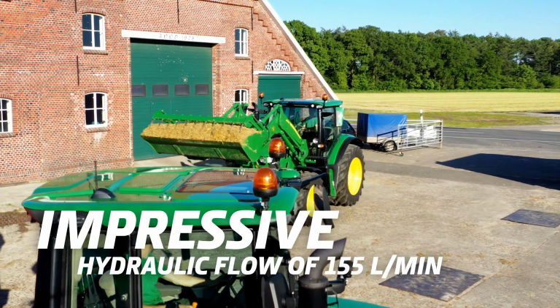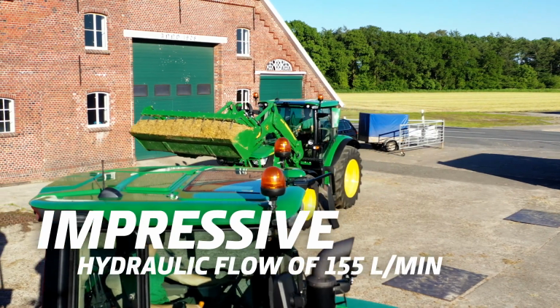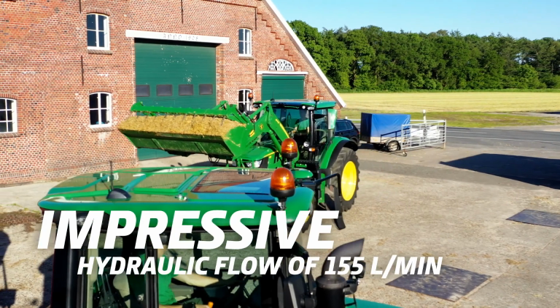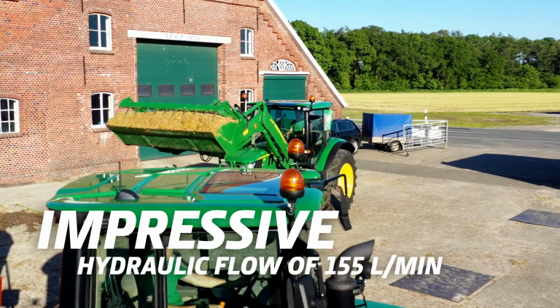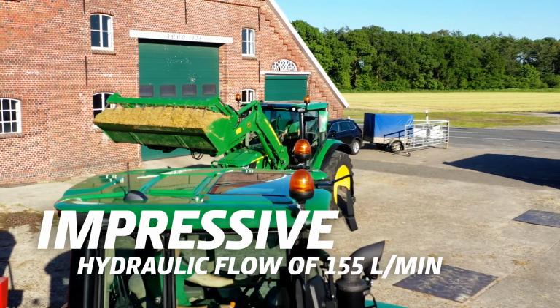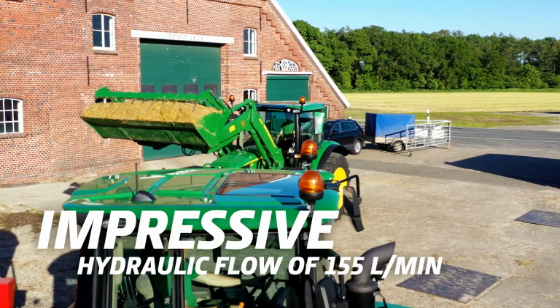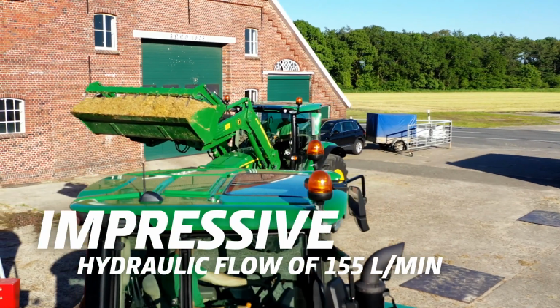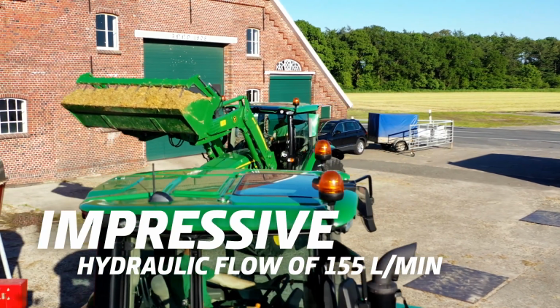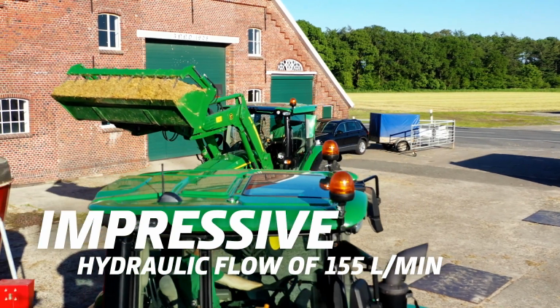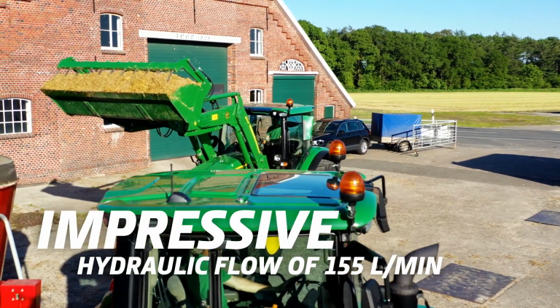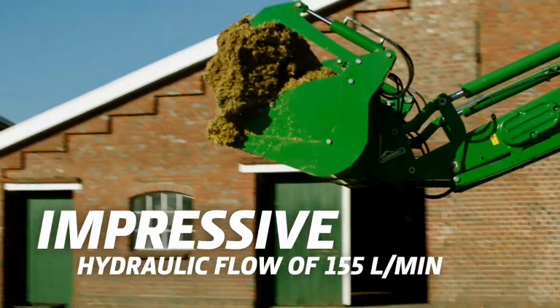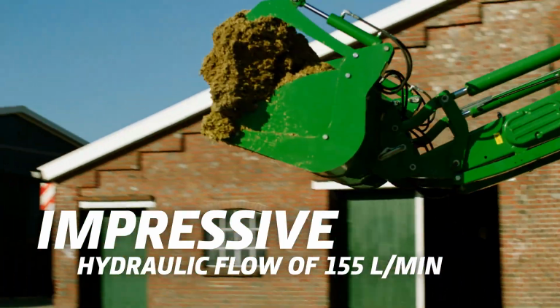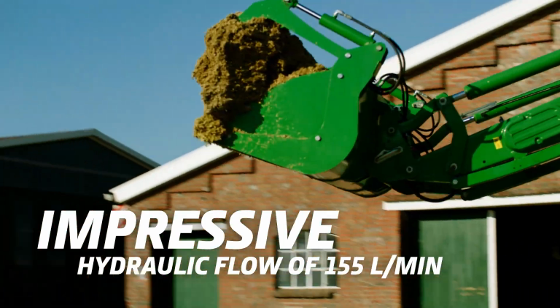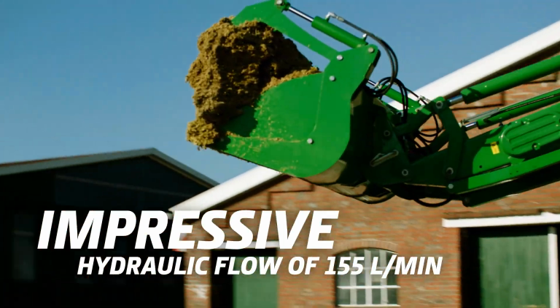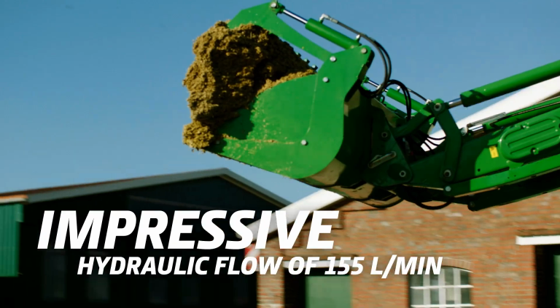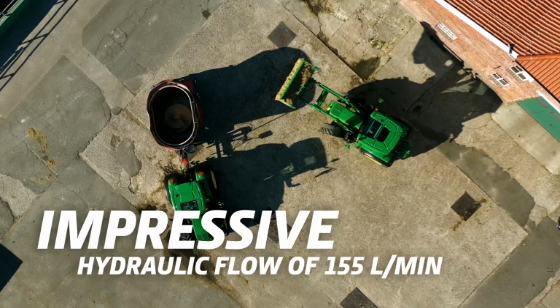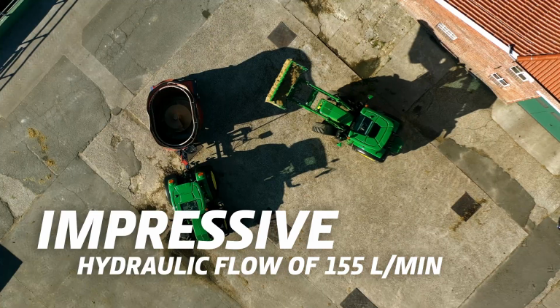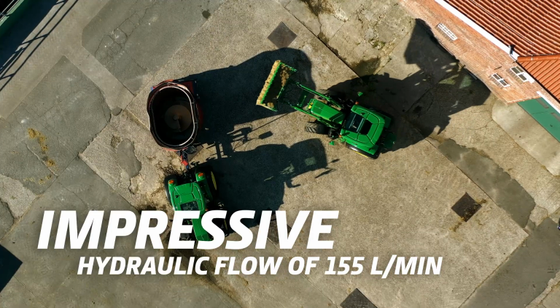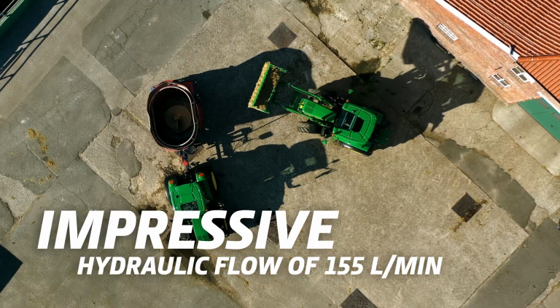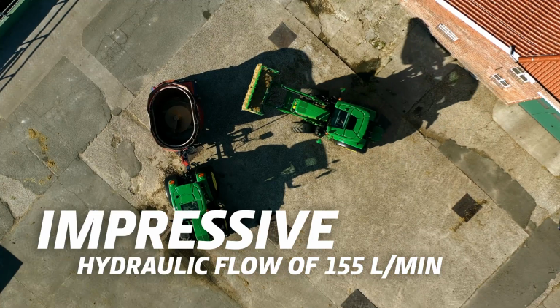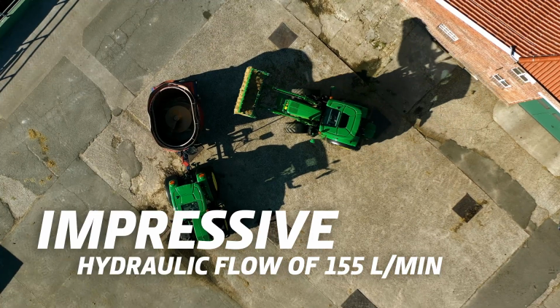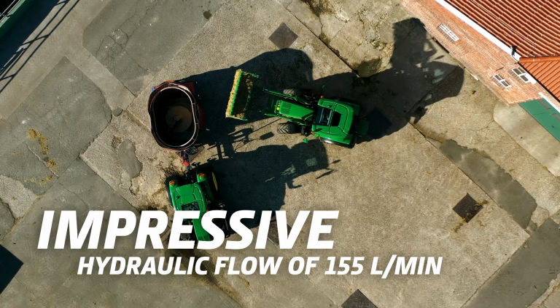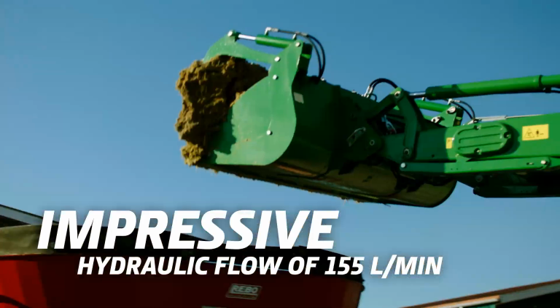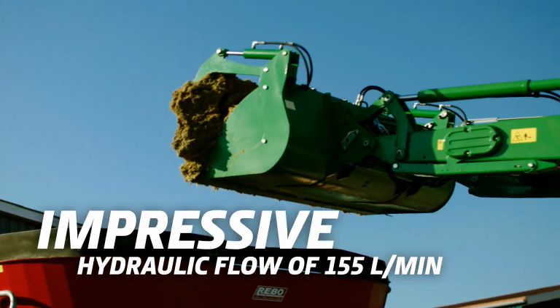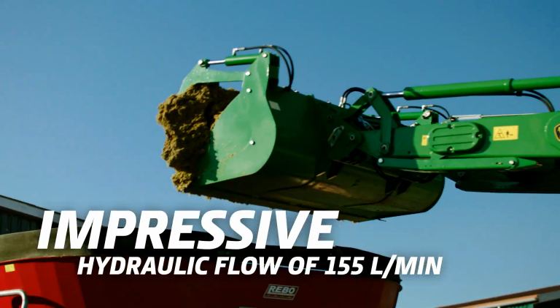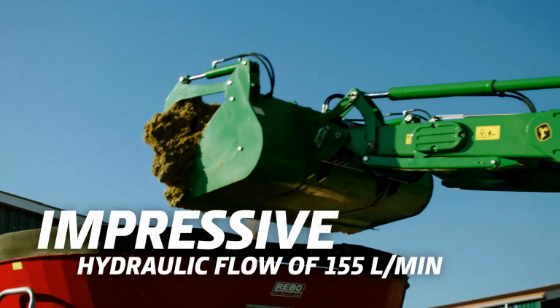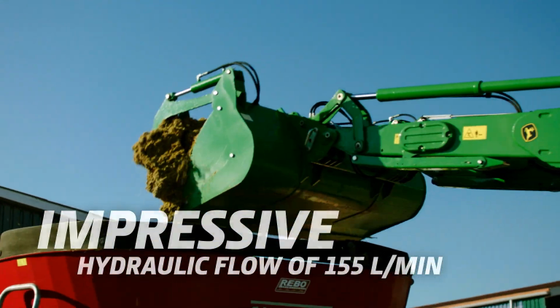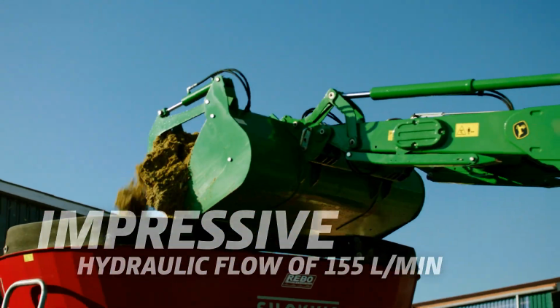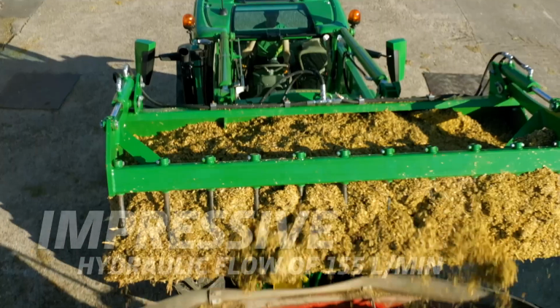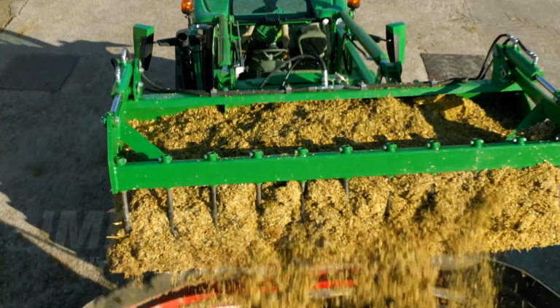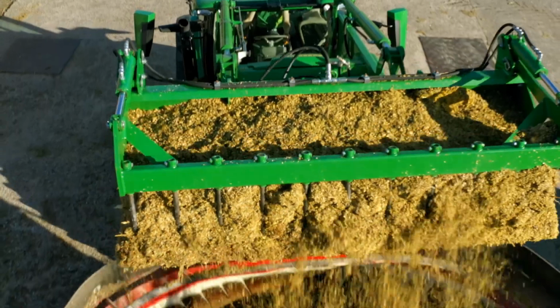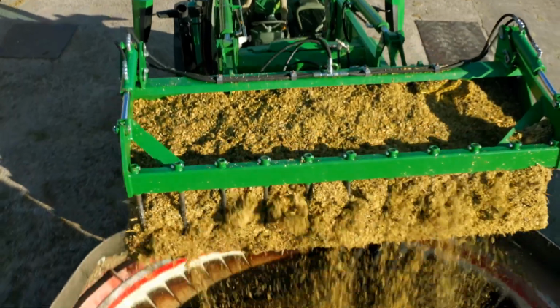With an impressive flow of 155 litres, the hydraulic pump delivers more than enough power to lift even larger loads.